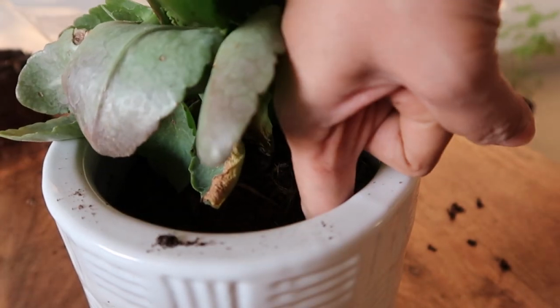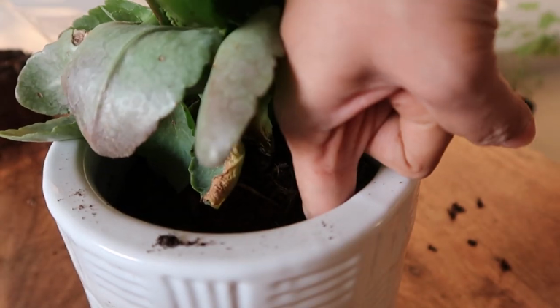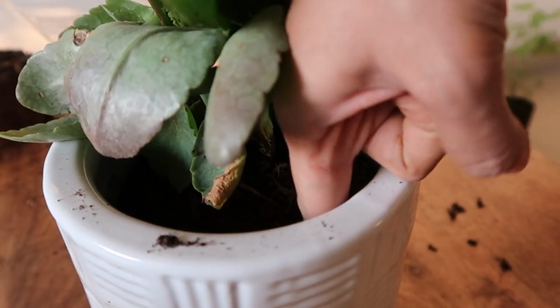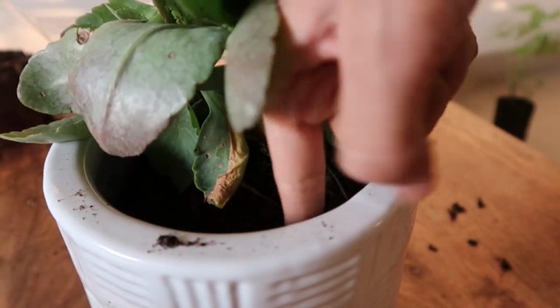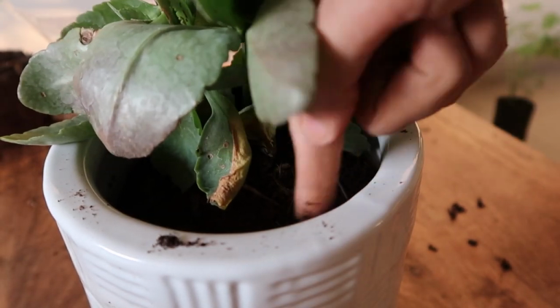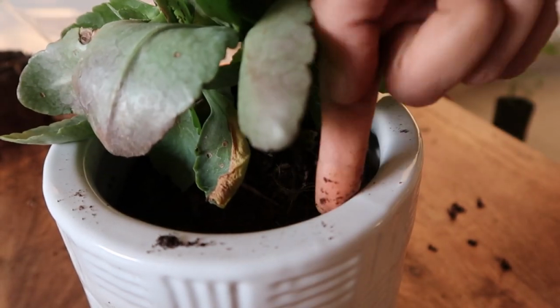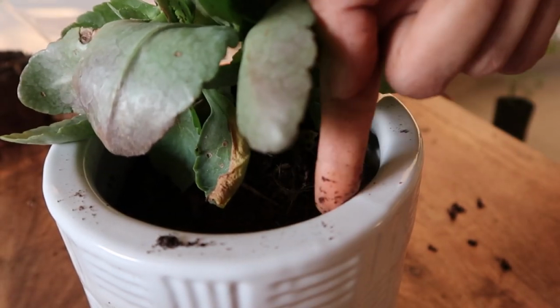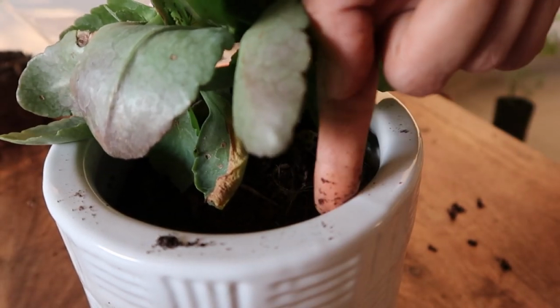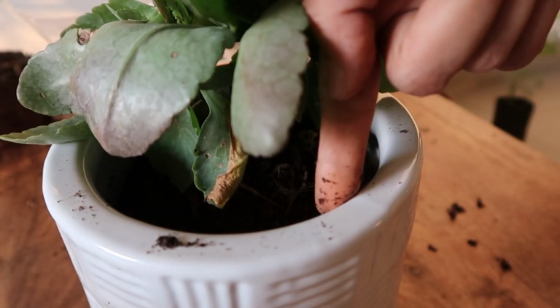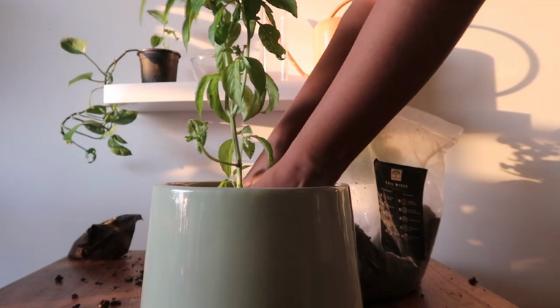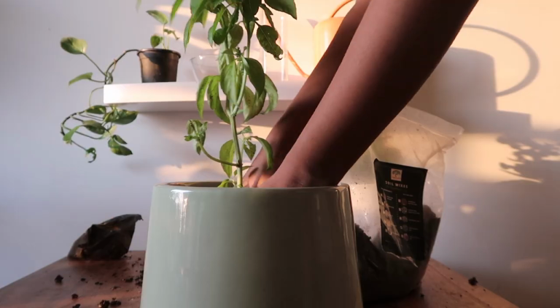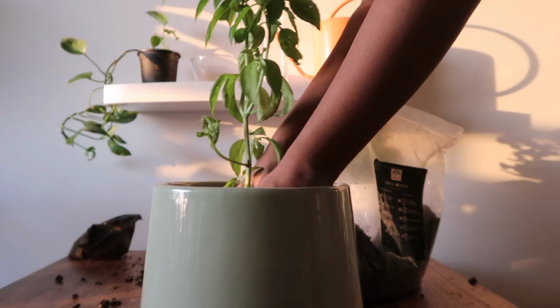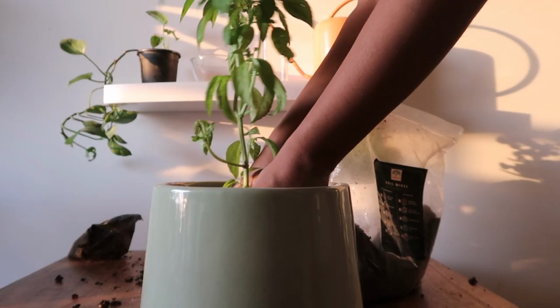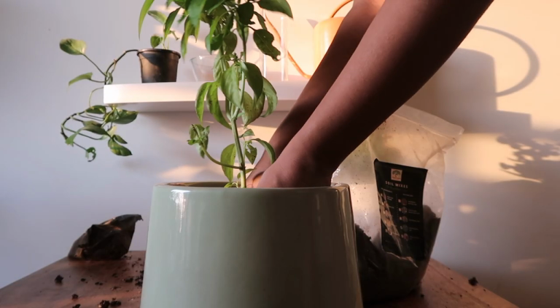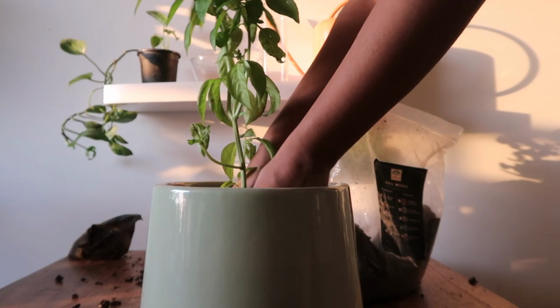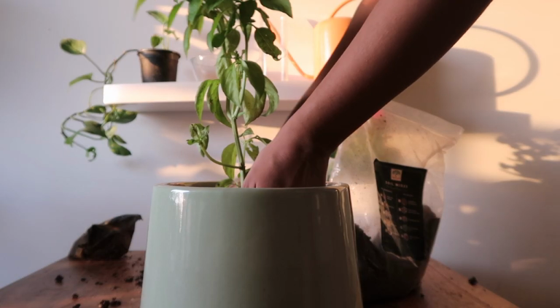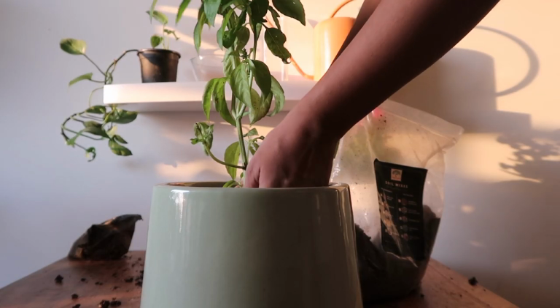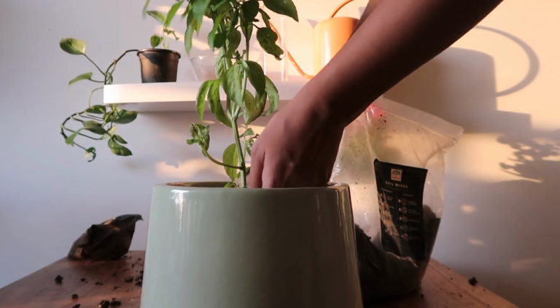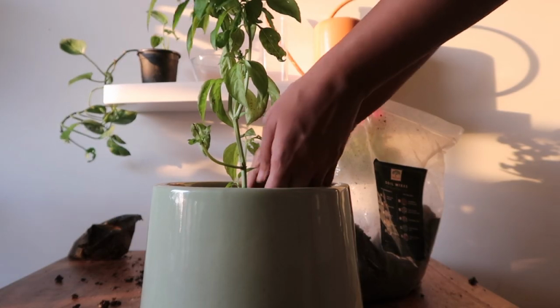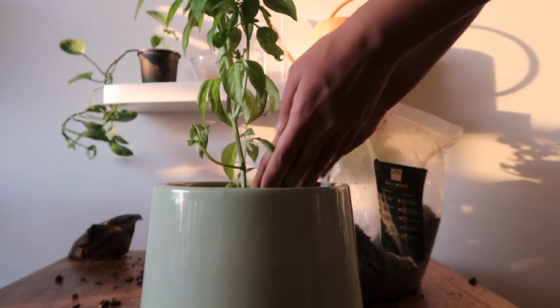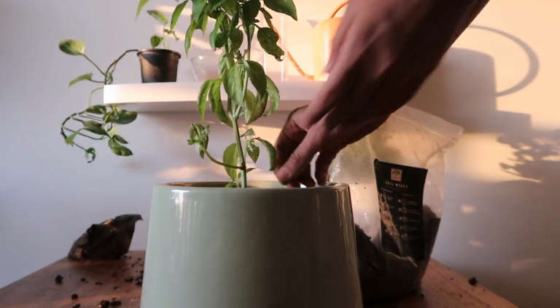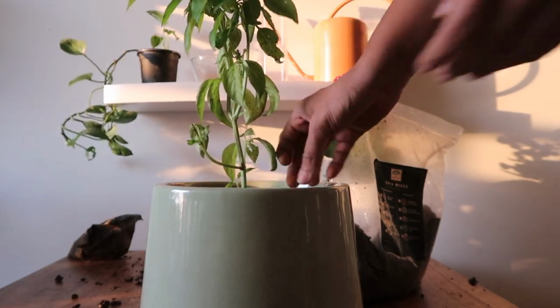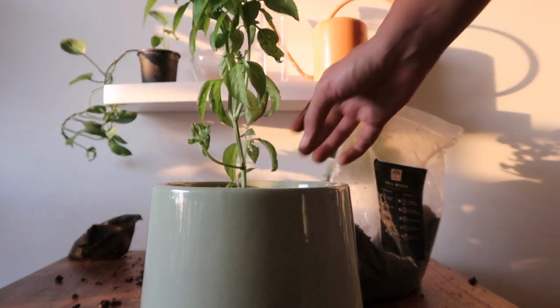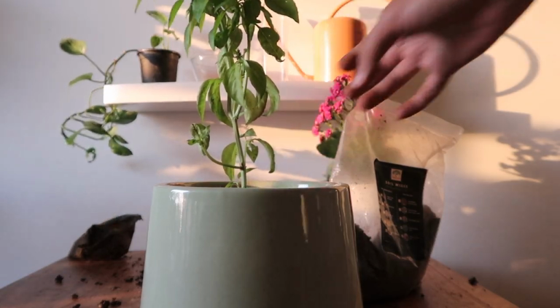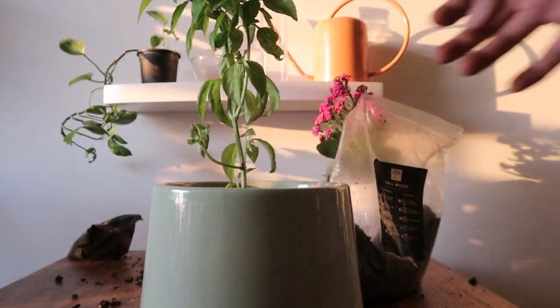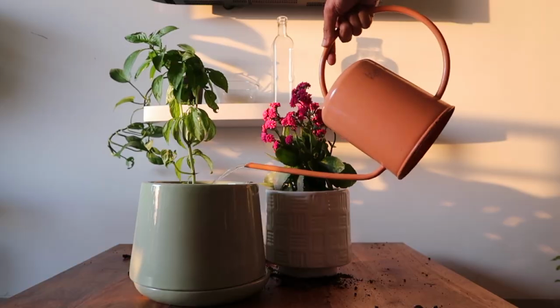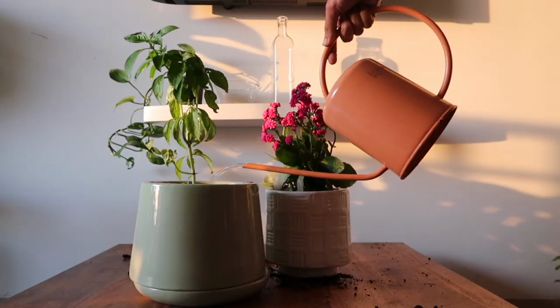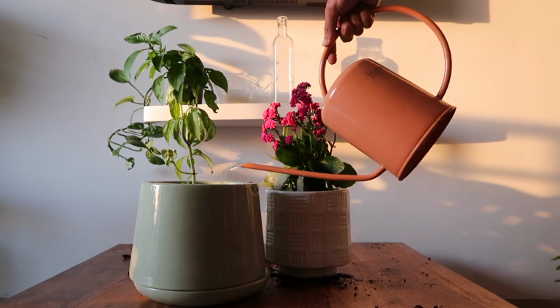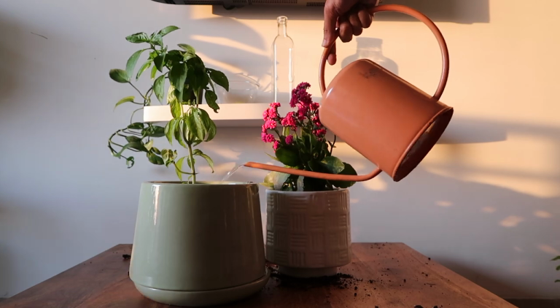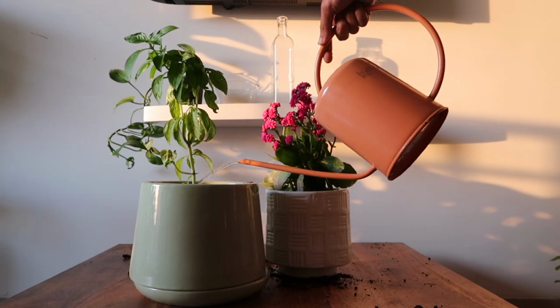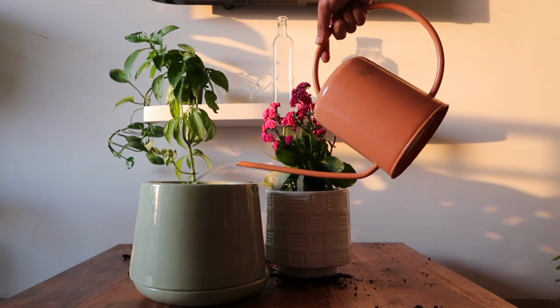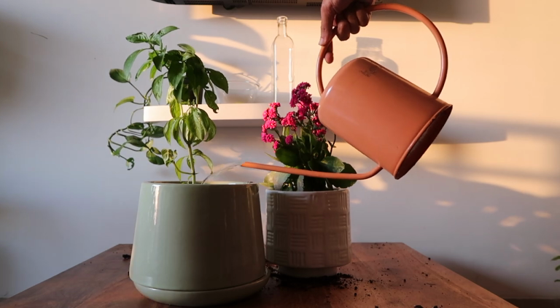Keep at least the top 1 inch vacant, allowing the water to sit whenever you add water to your plant.